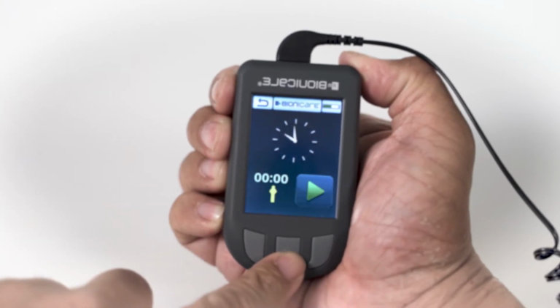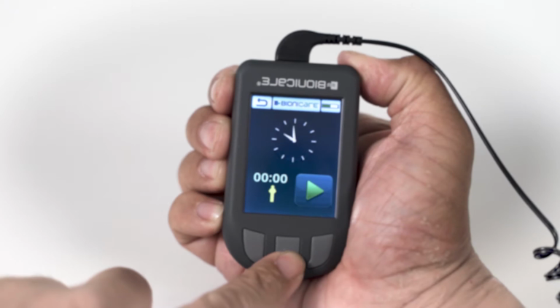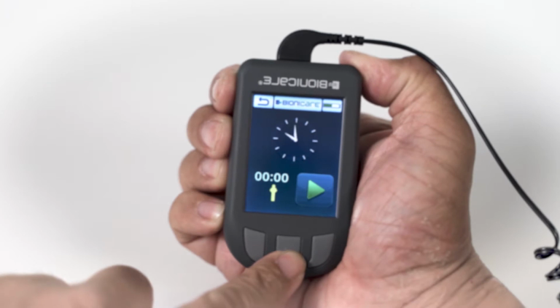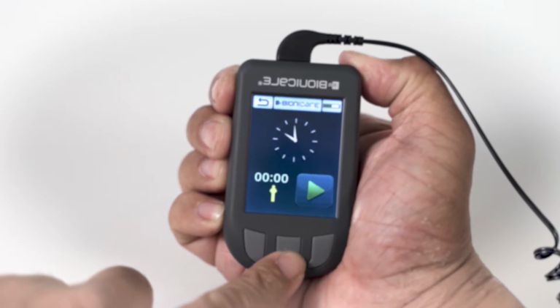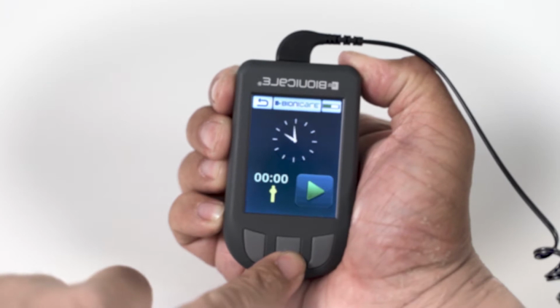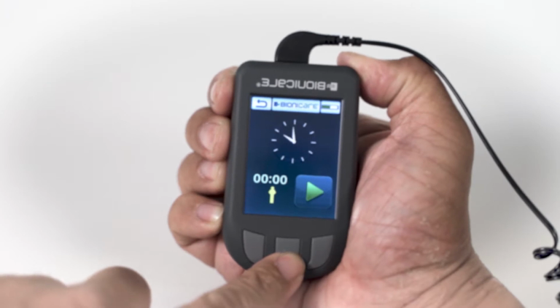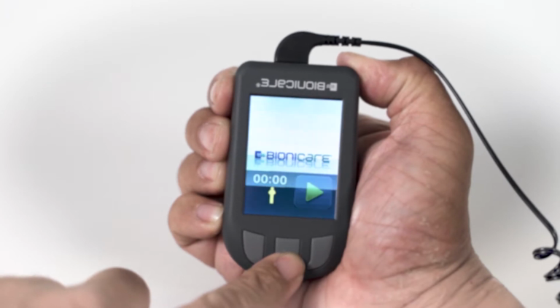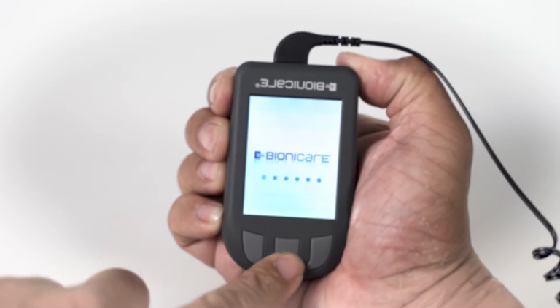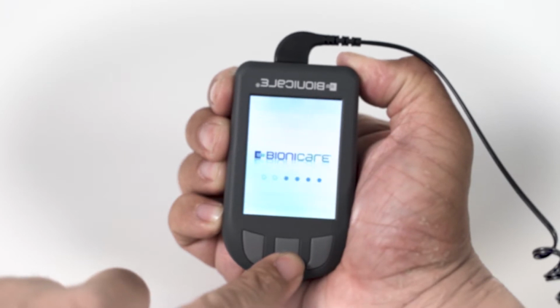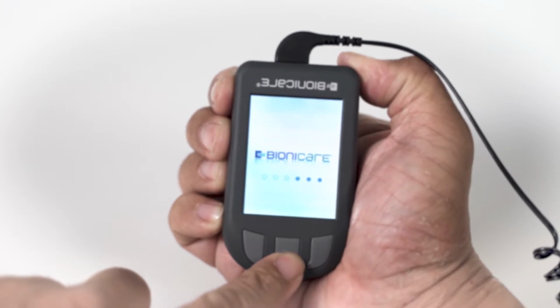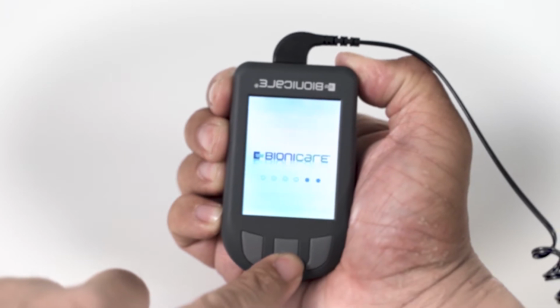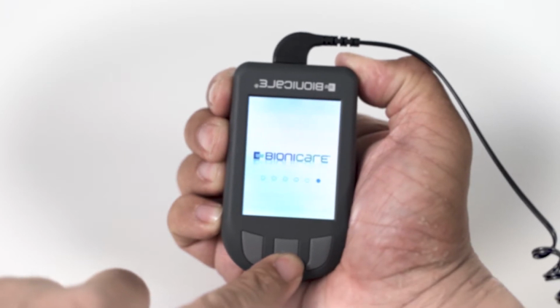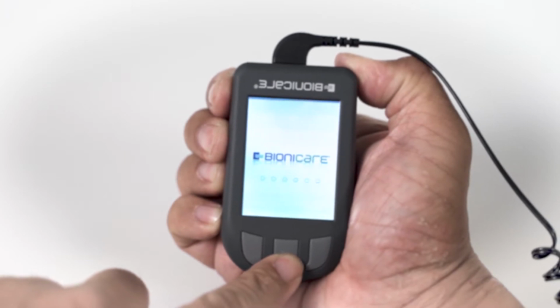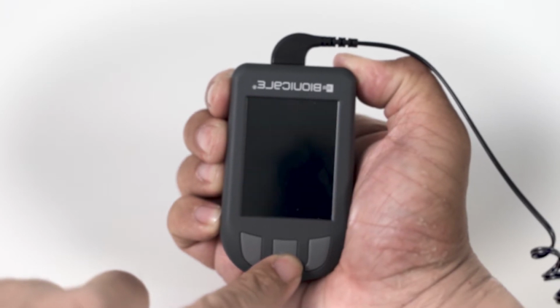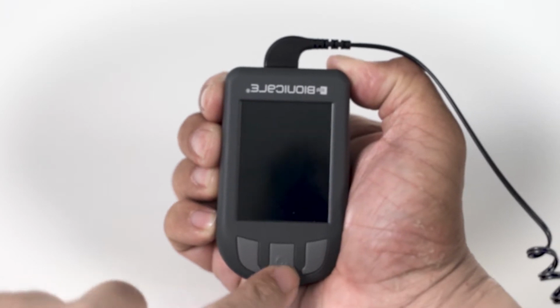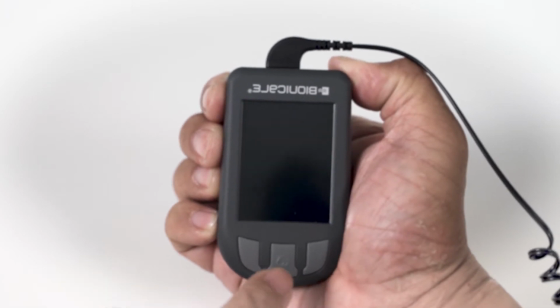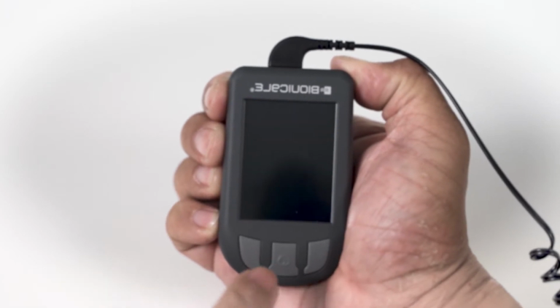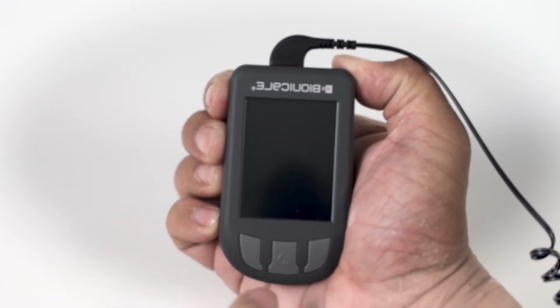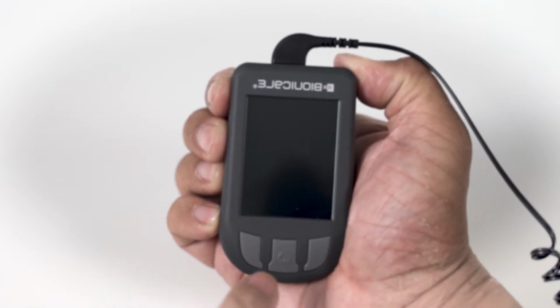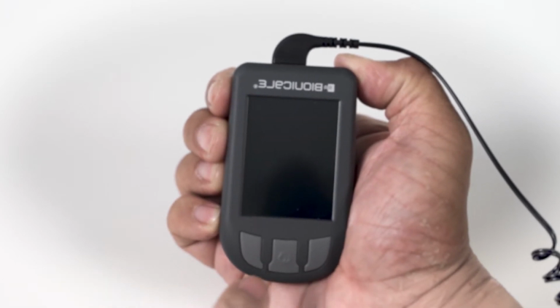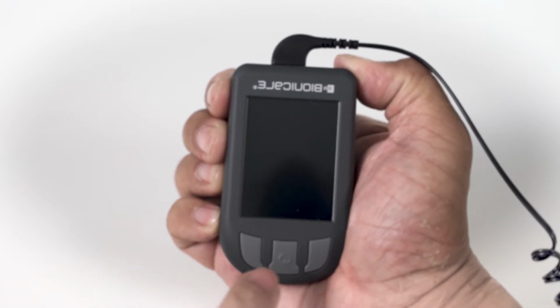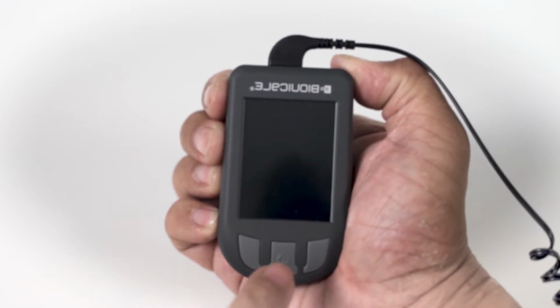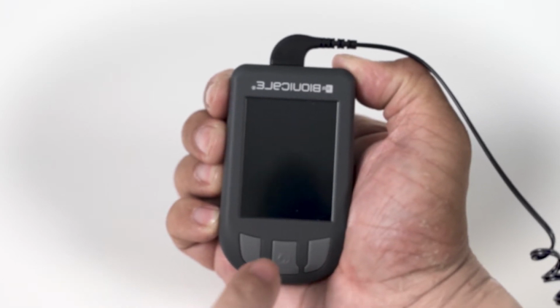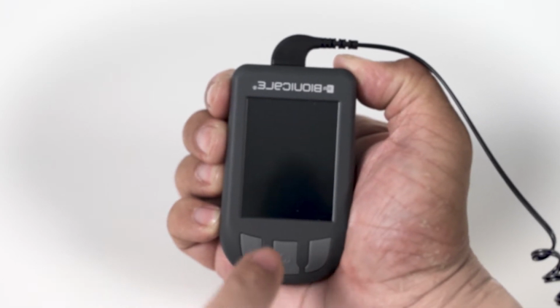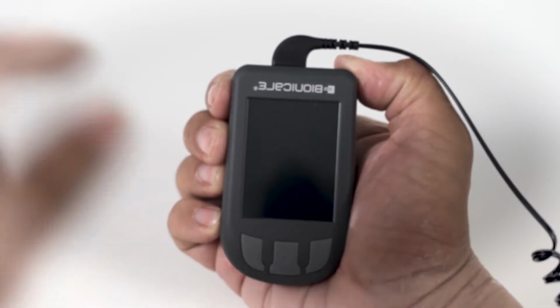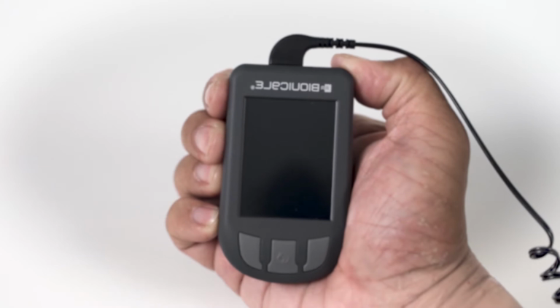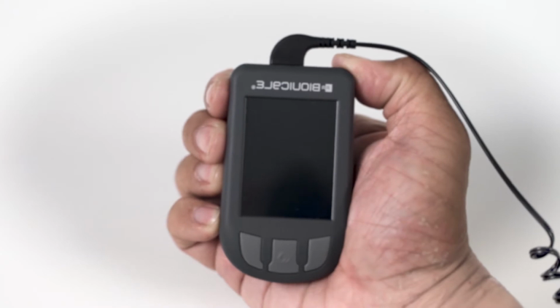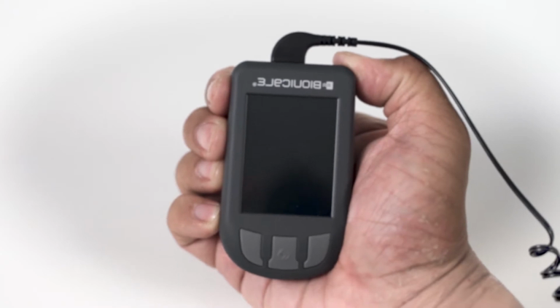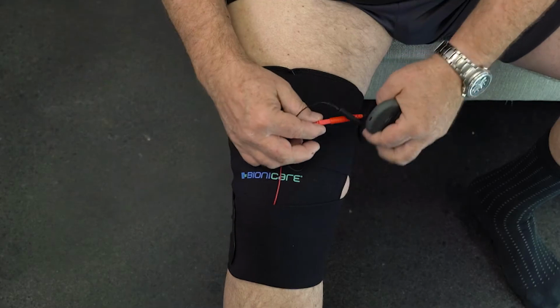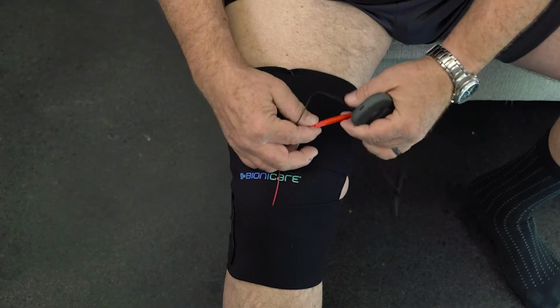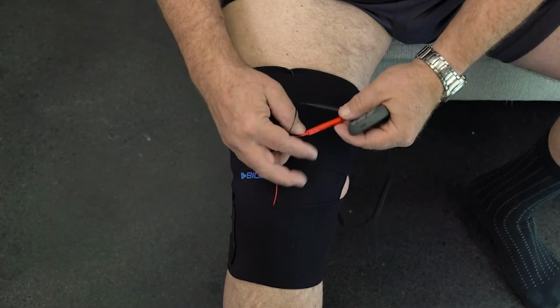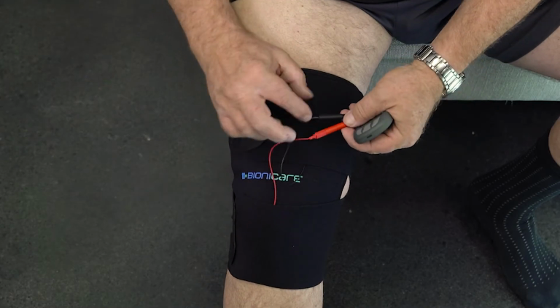When finished with your treatment, turn the device off by pressing the middle button and holding until the device shuts off.